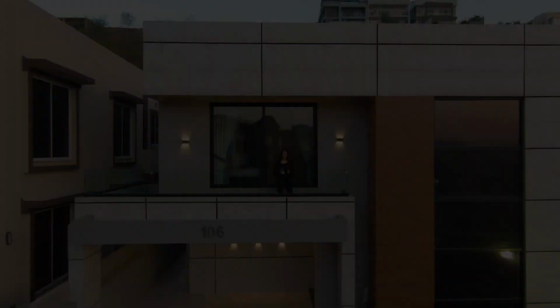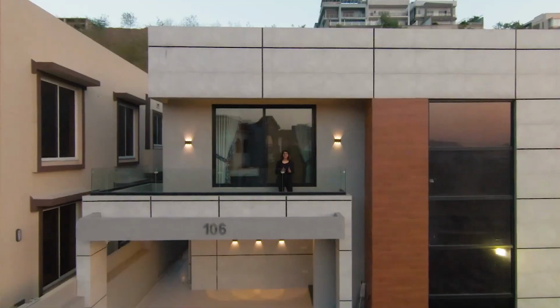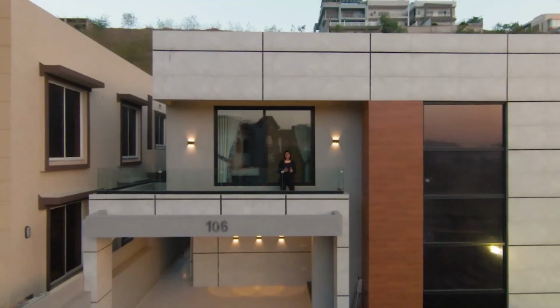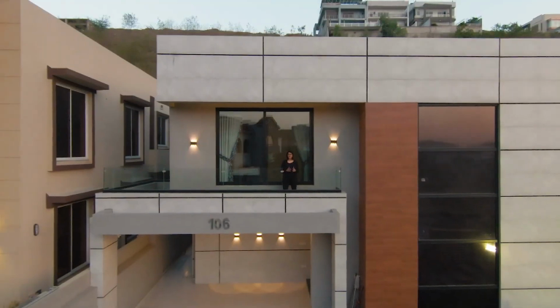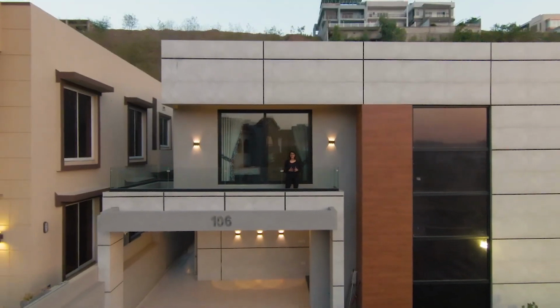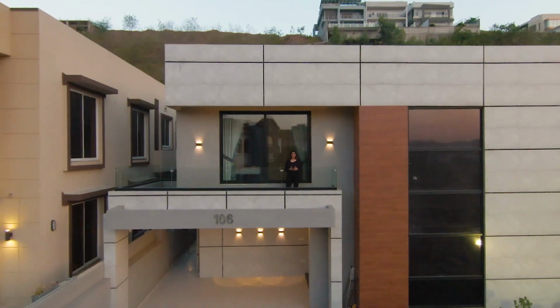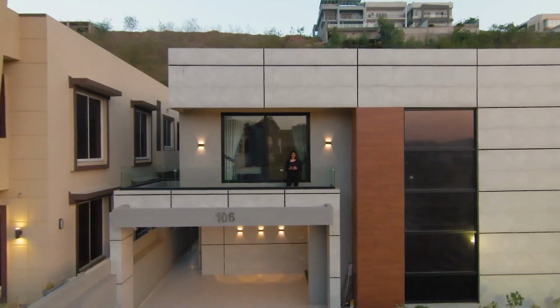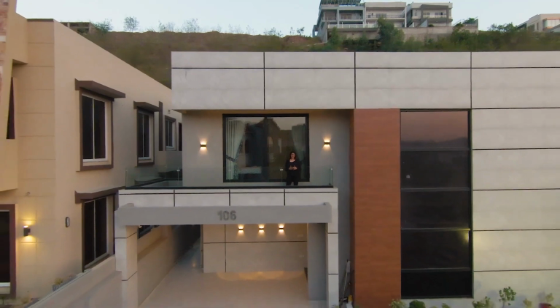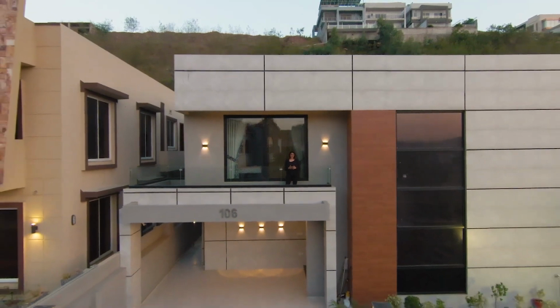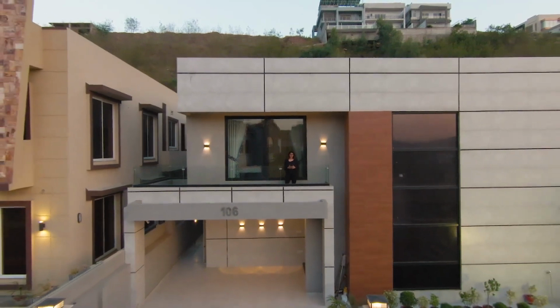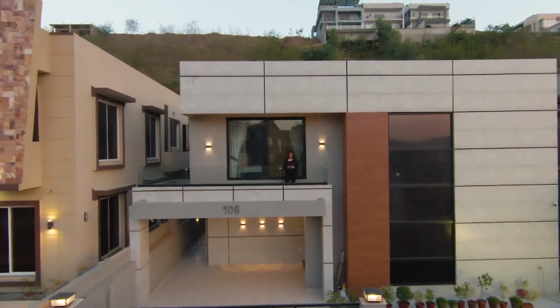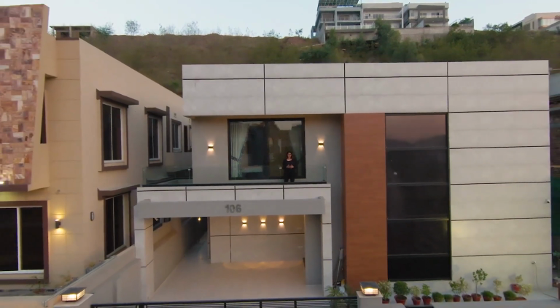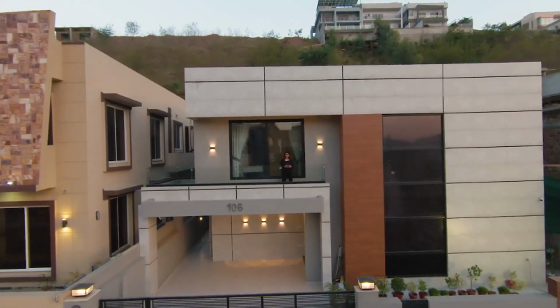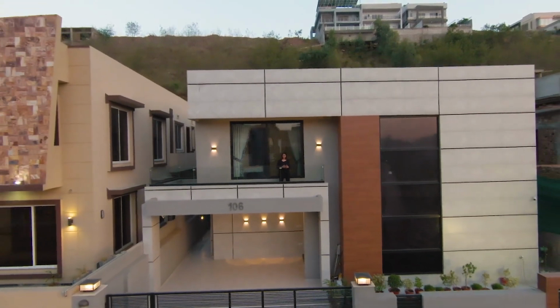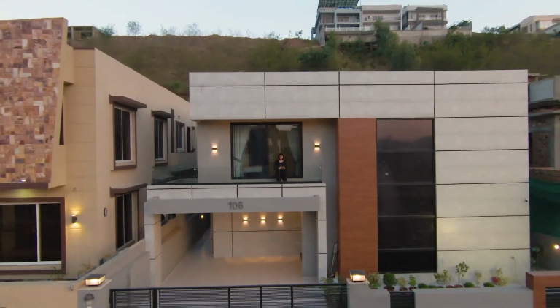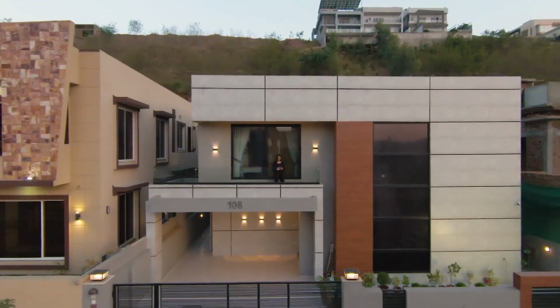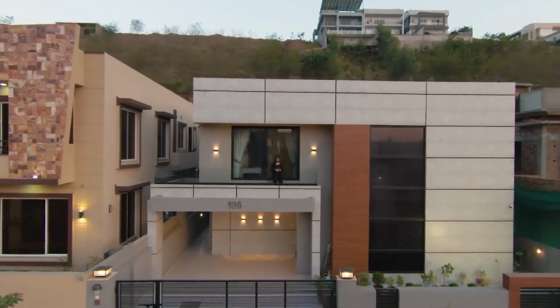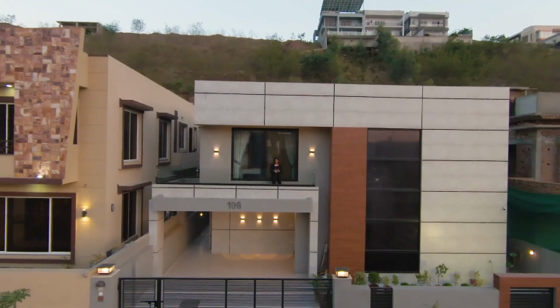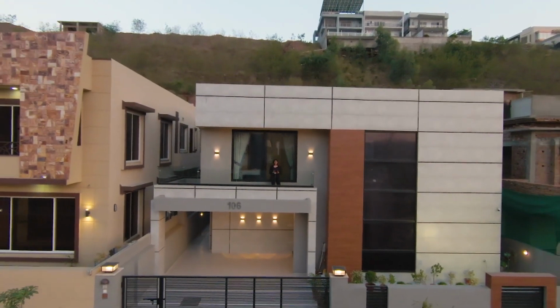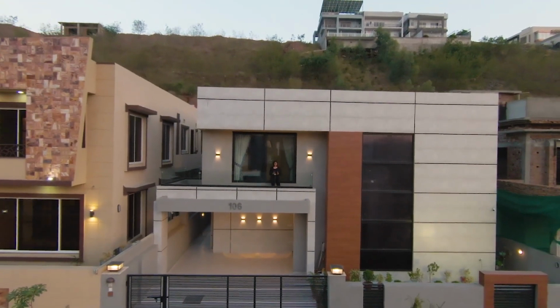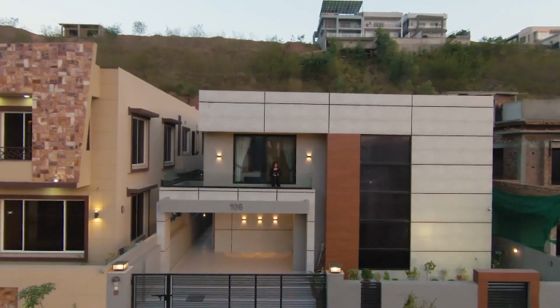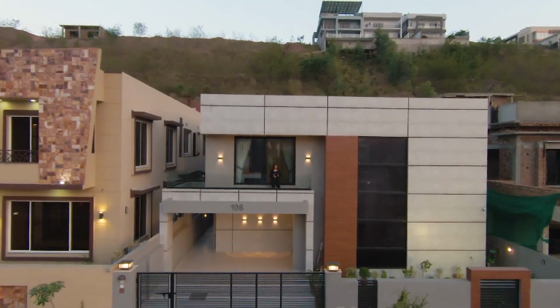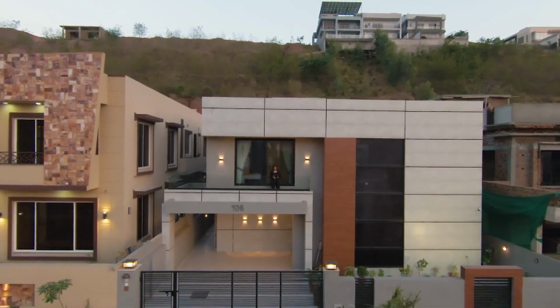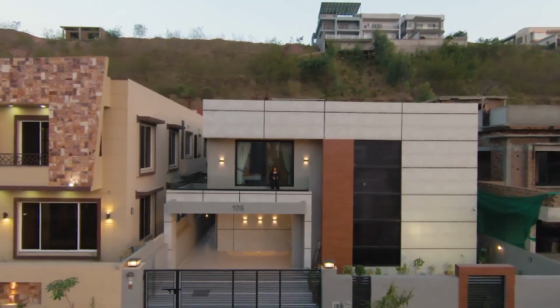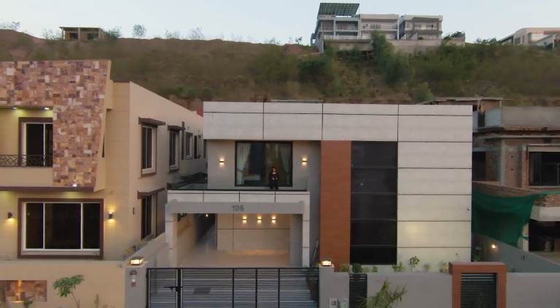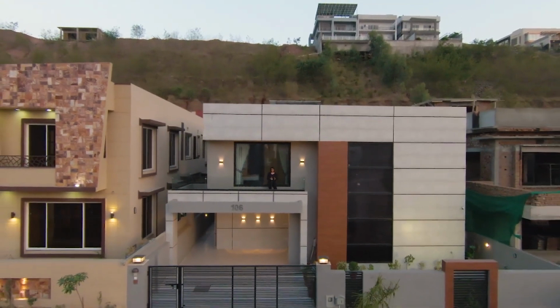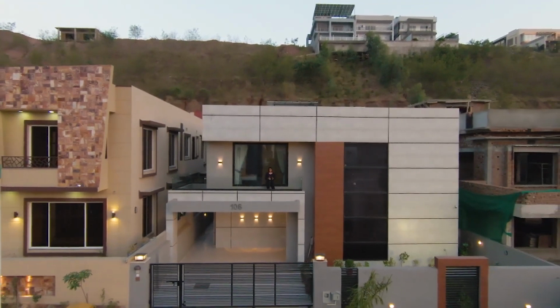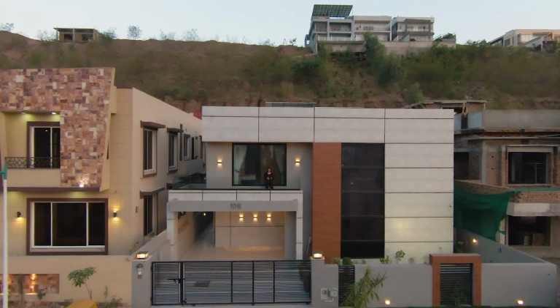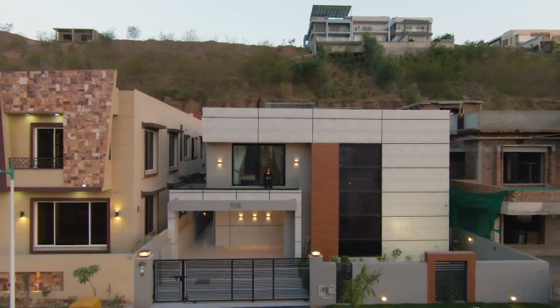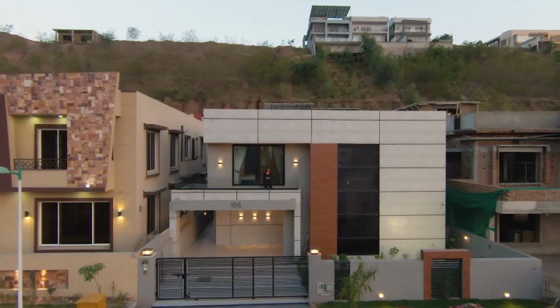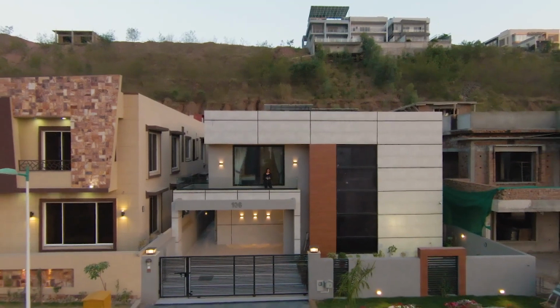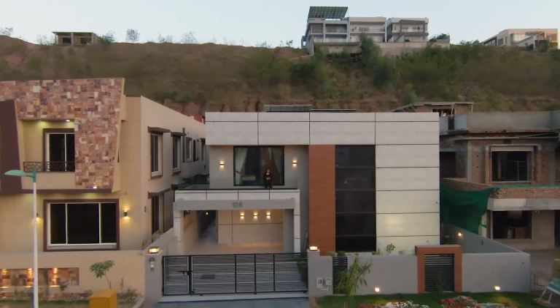And with that, I will end the video here. I hope you enjoyed the tour of this property. Stay tuned for more and I'll see you in the next video.